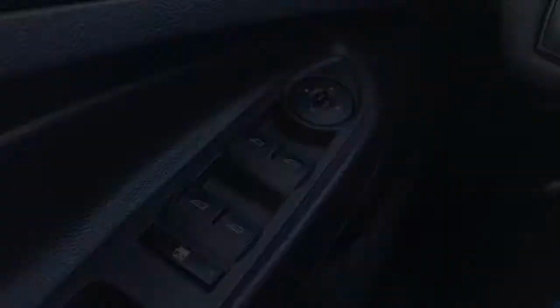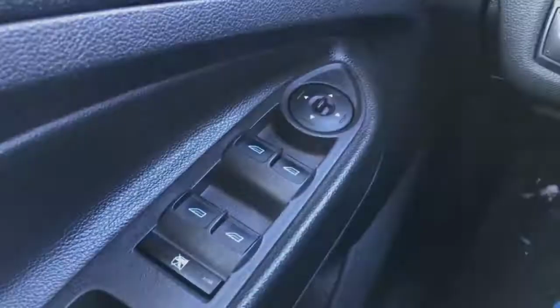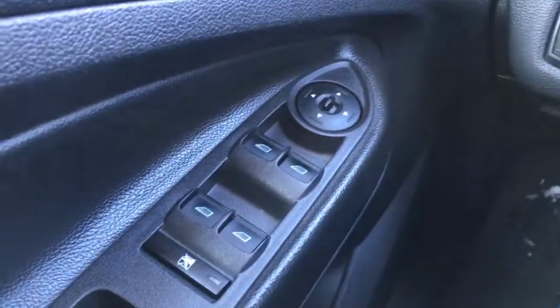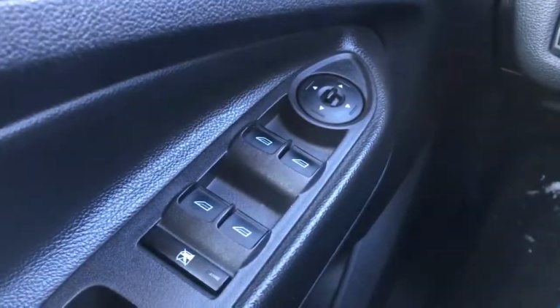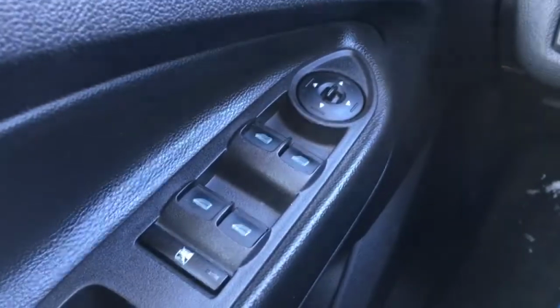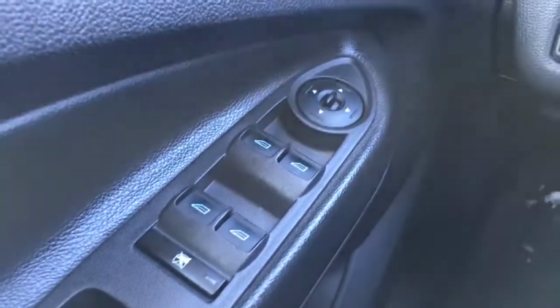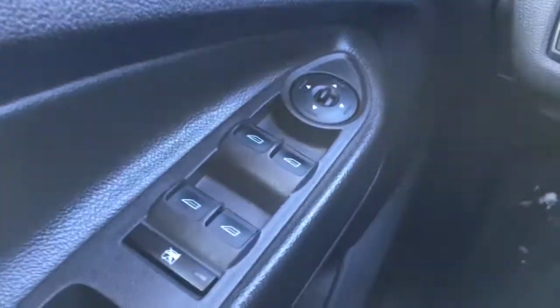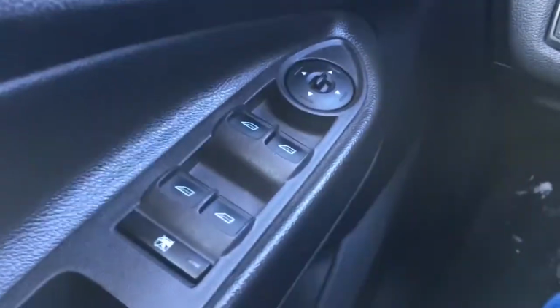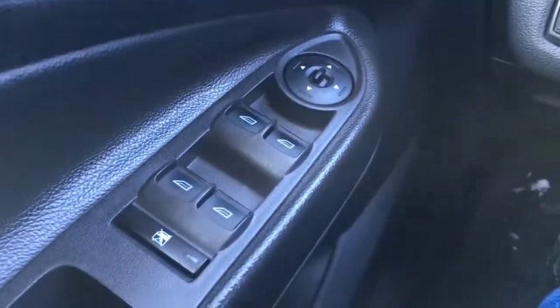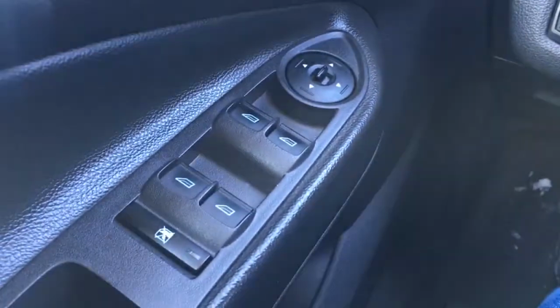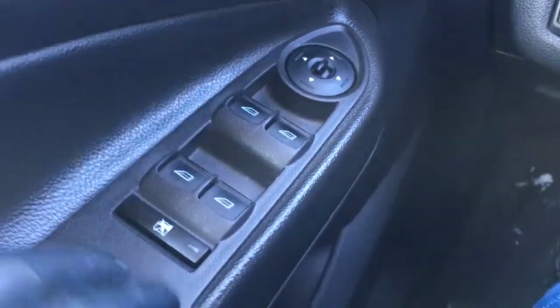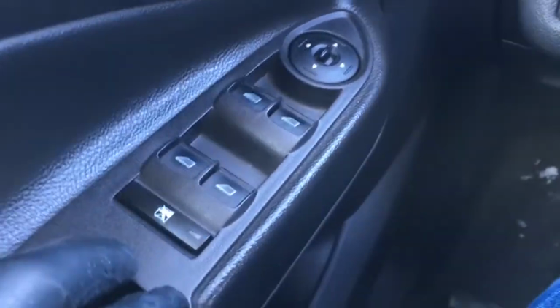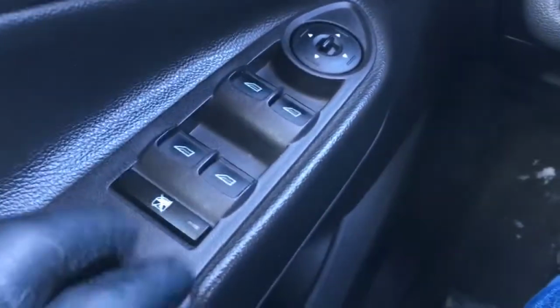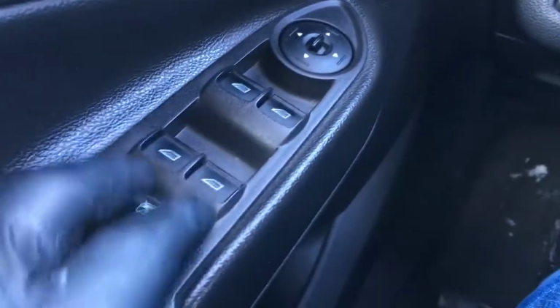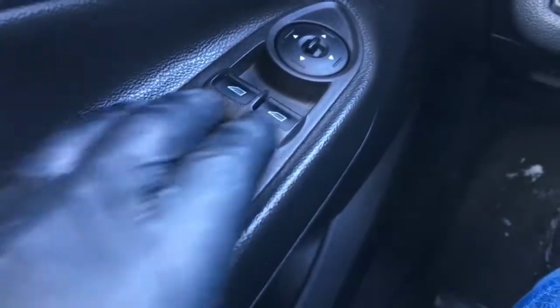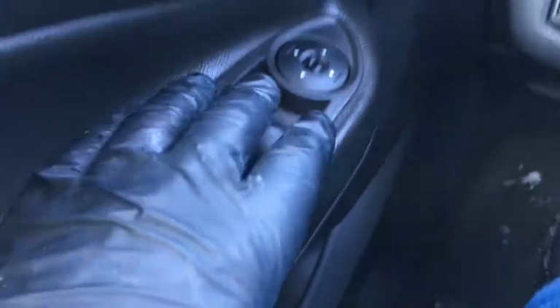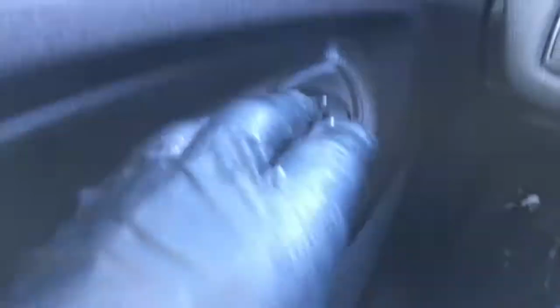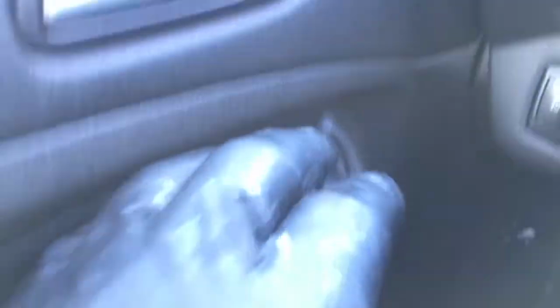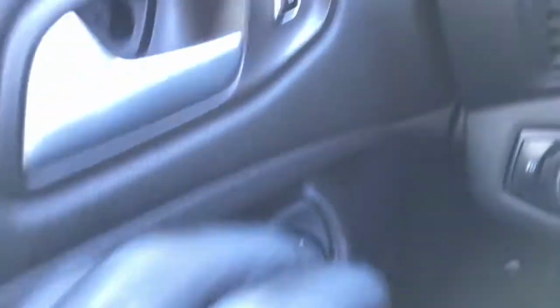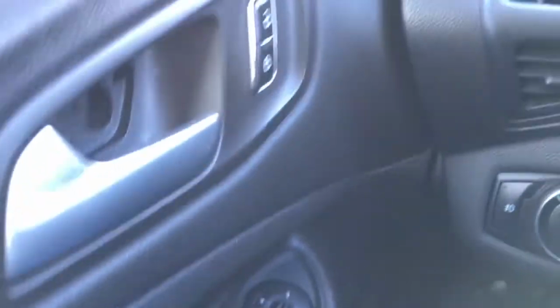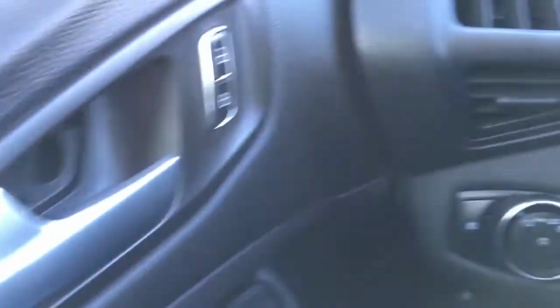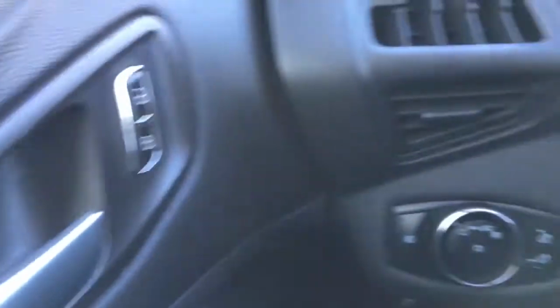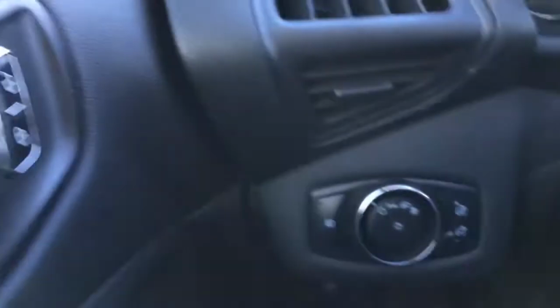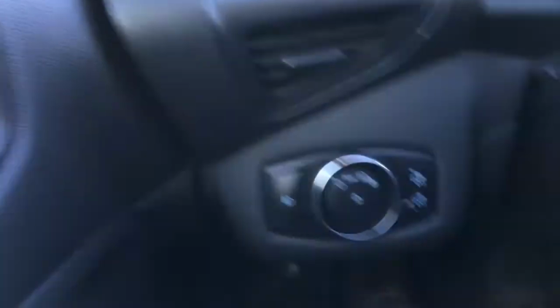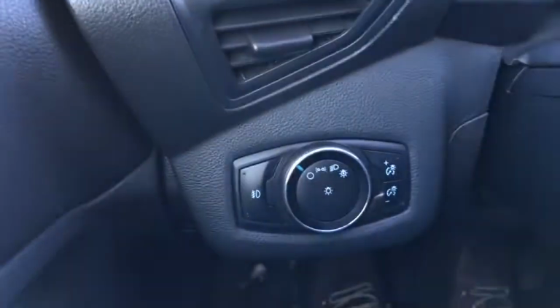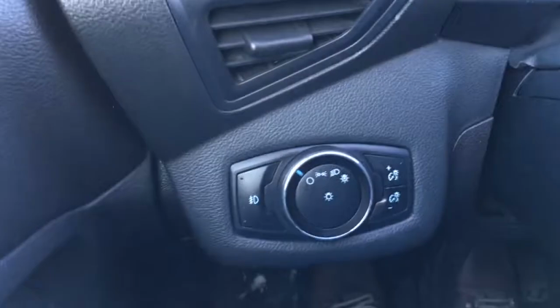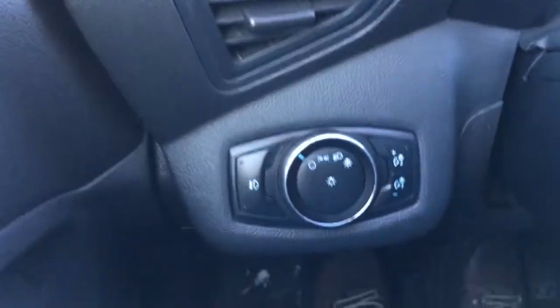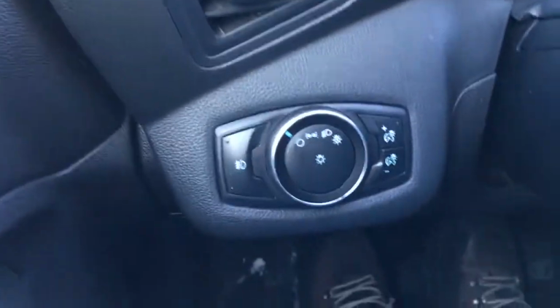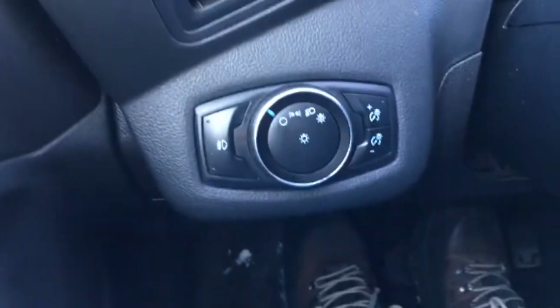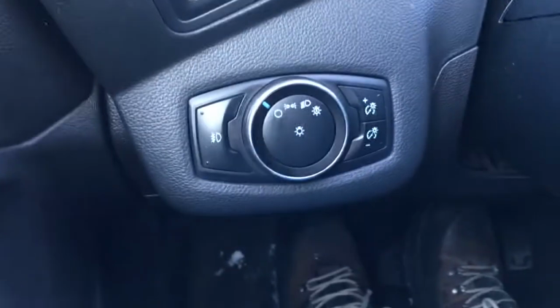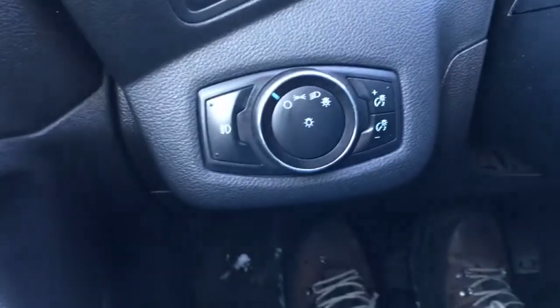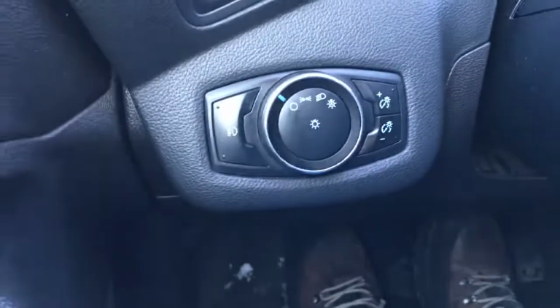In the driver door, we have window and mirror controls. It does have window locks, power door locks up front, and lighting controls.